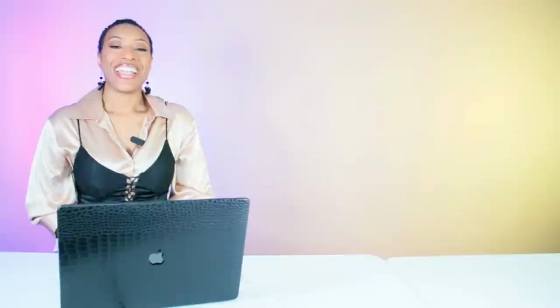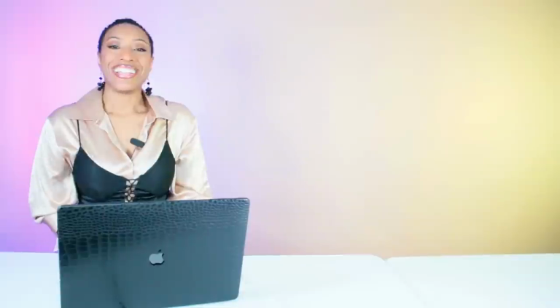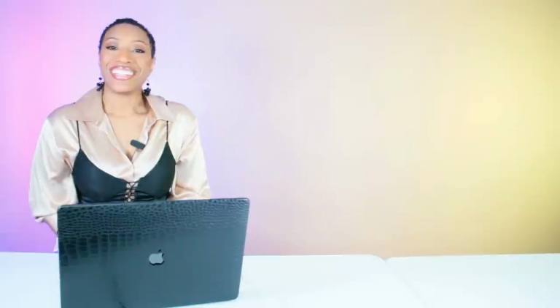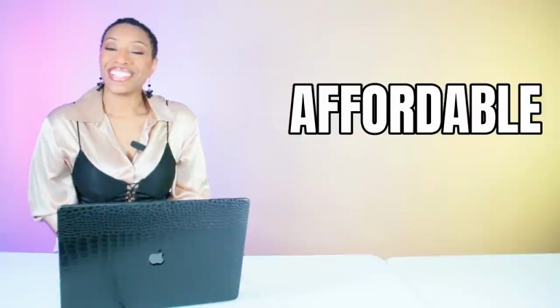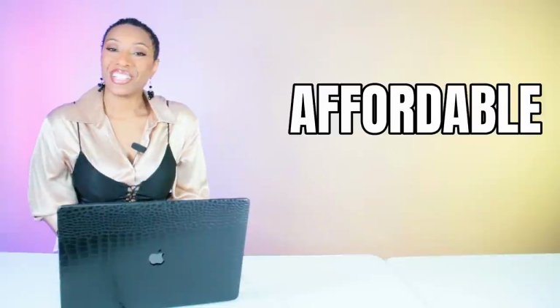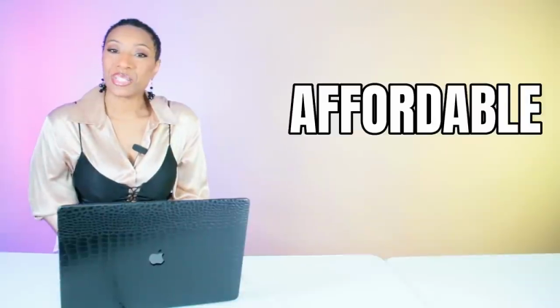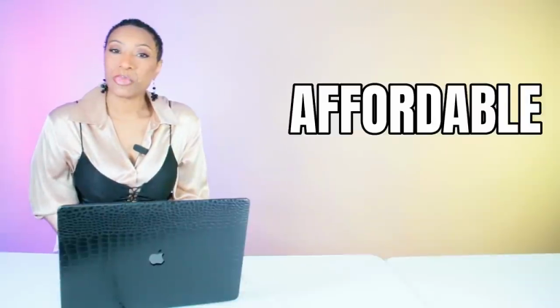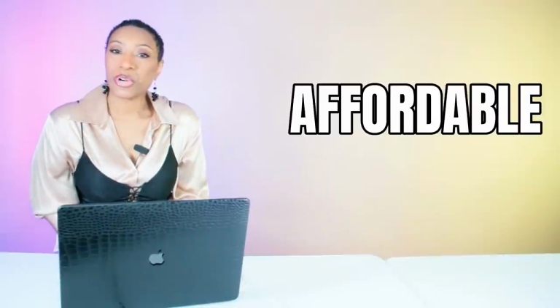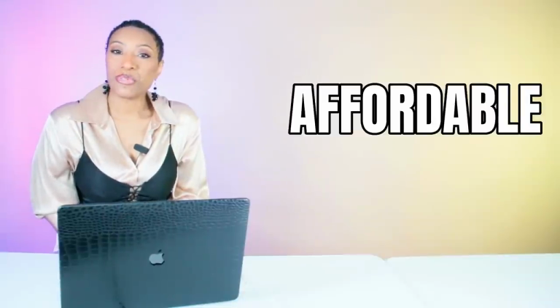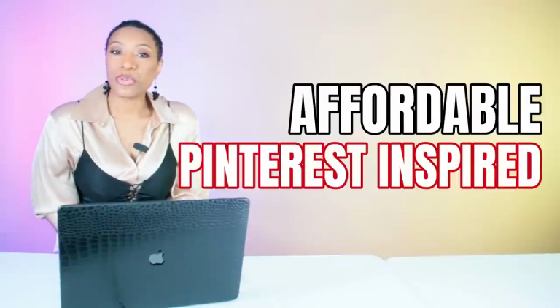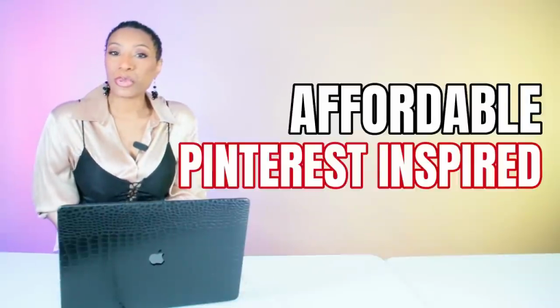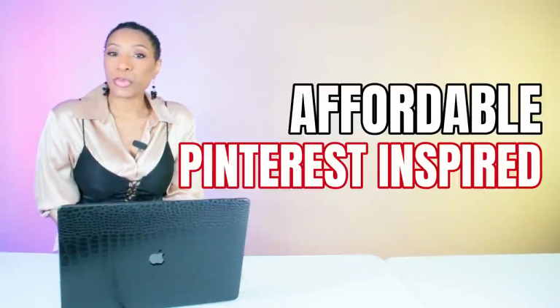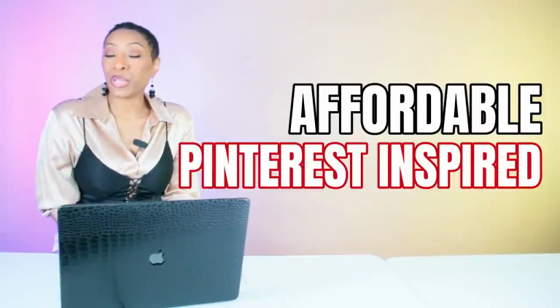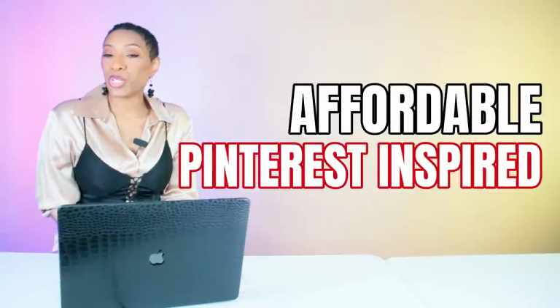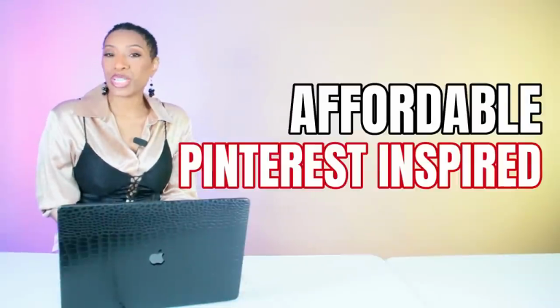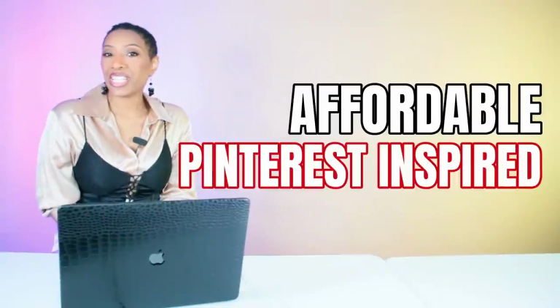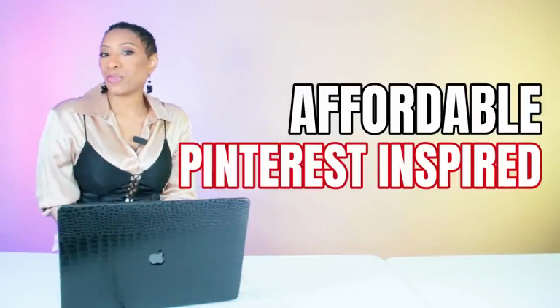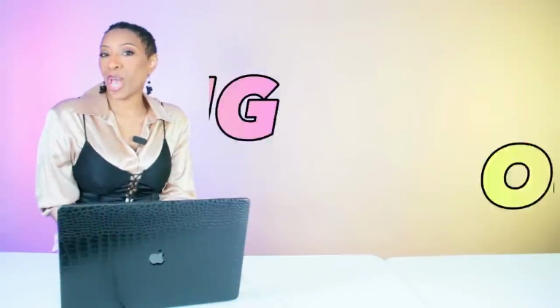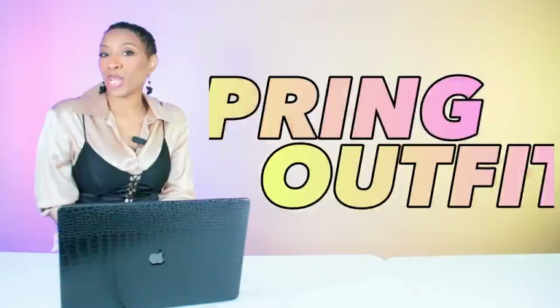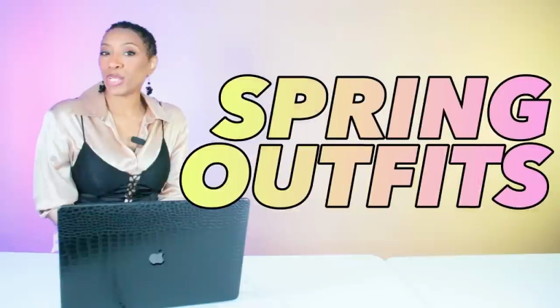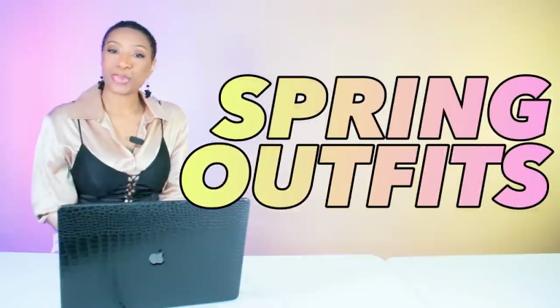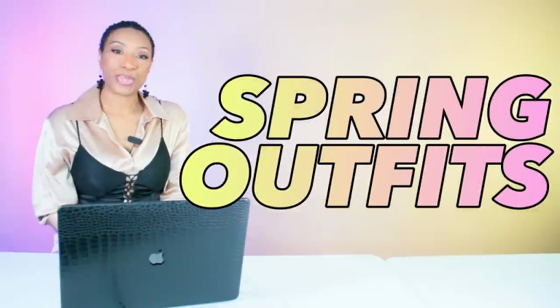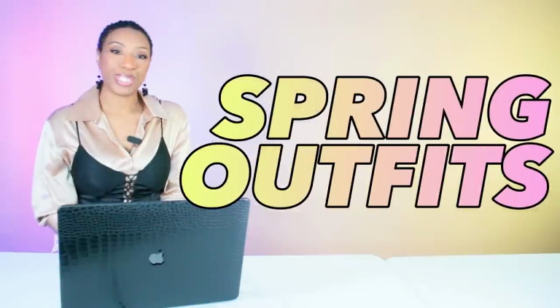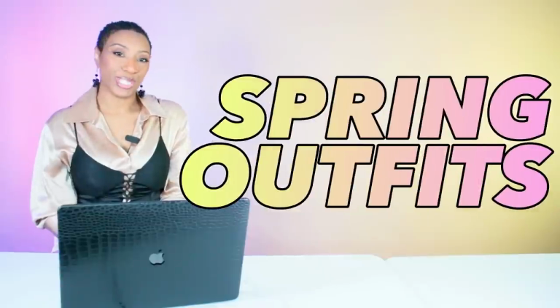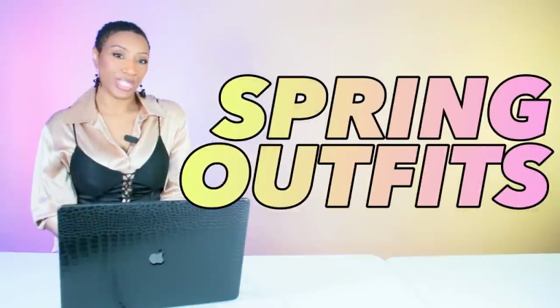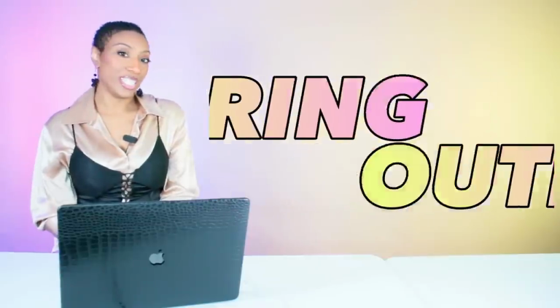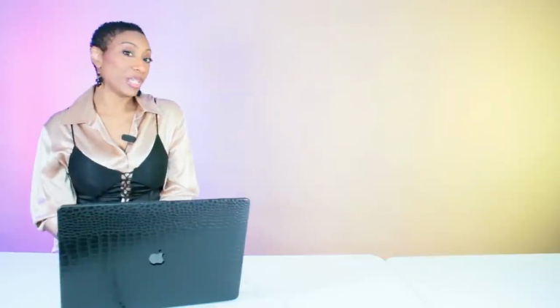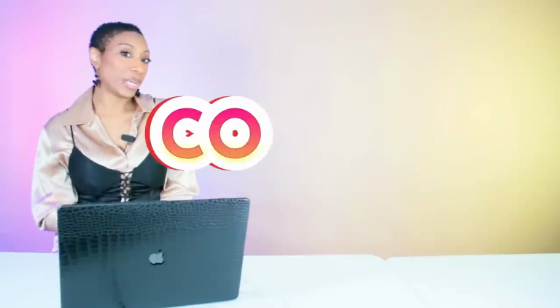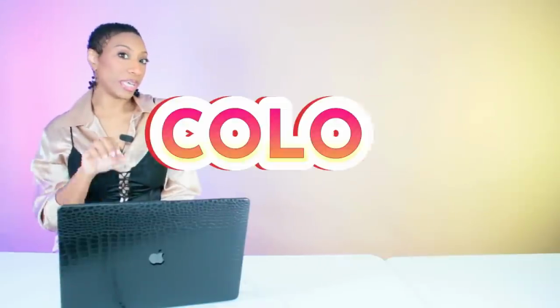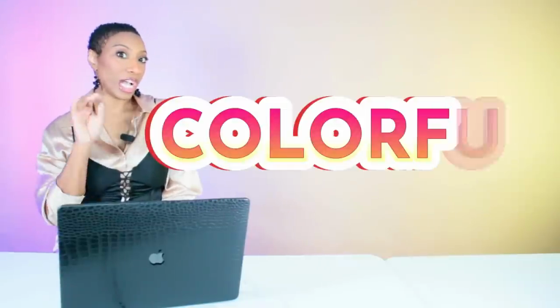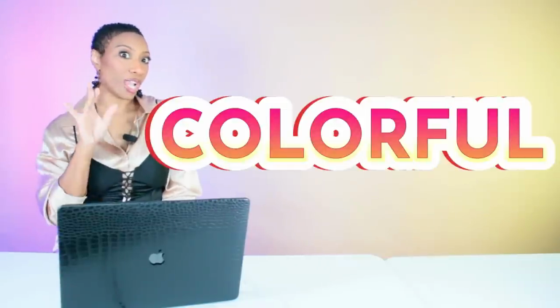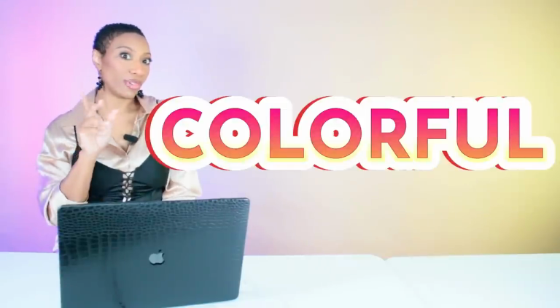Hey y'all, let's get into some more affordable Pinterest-inspired spring looks. These are going to be colorful.